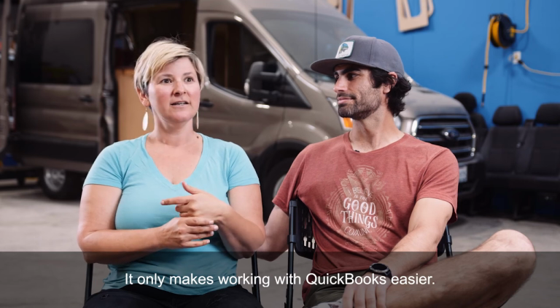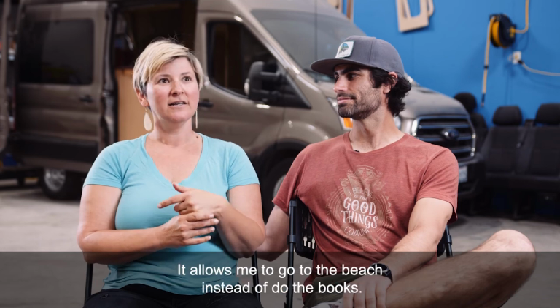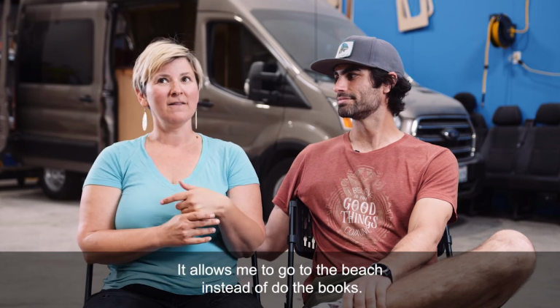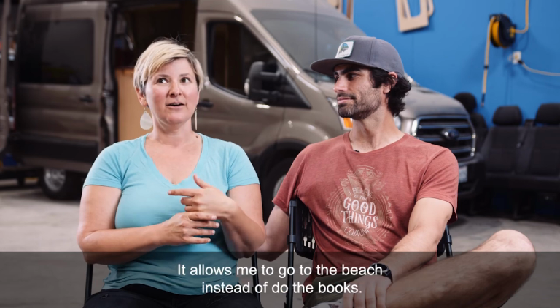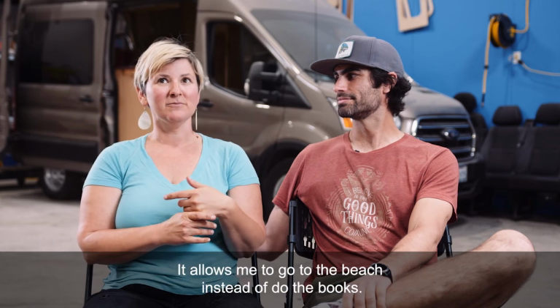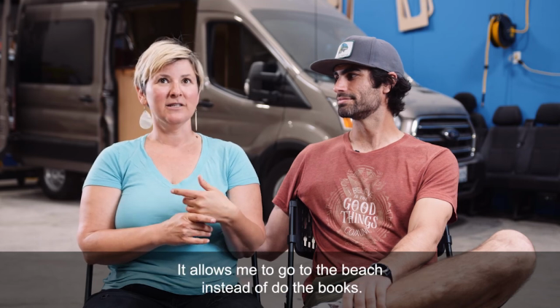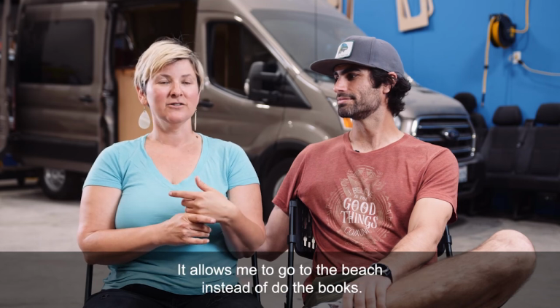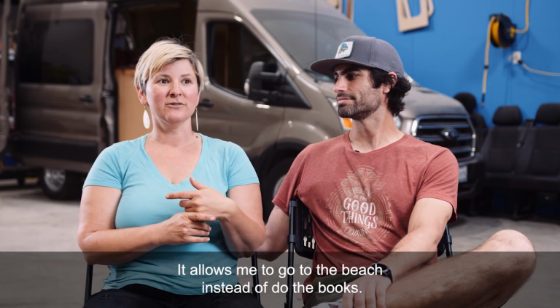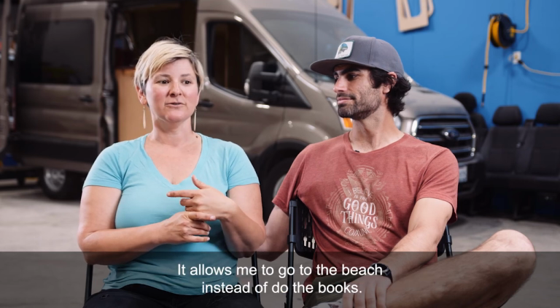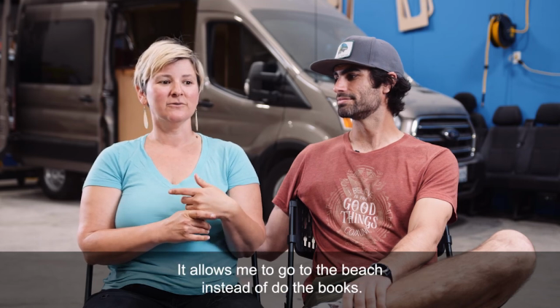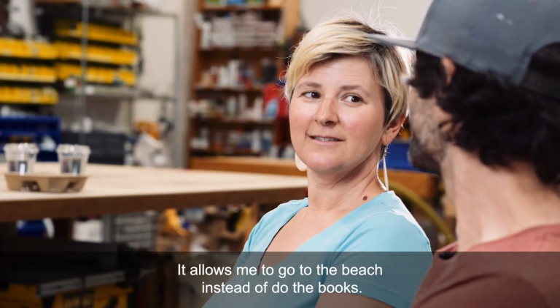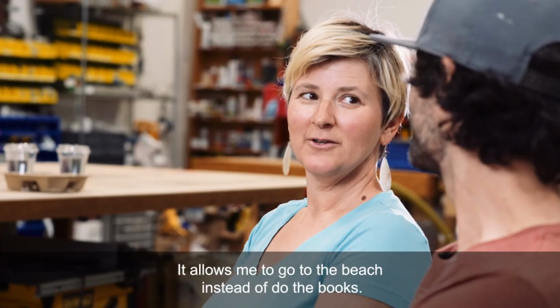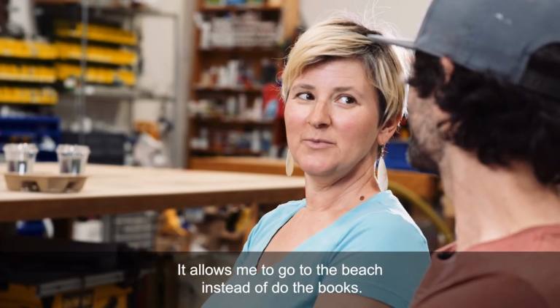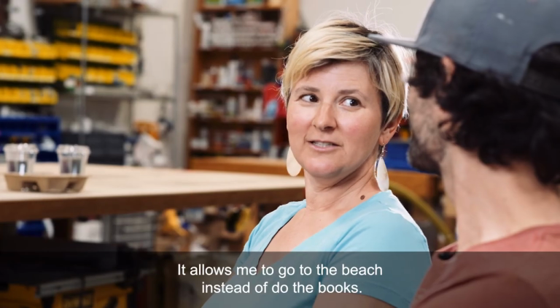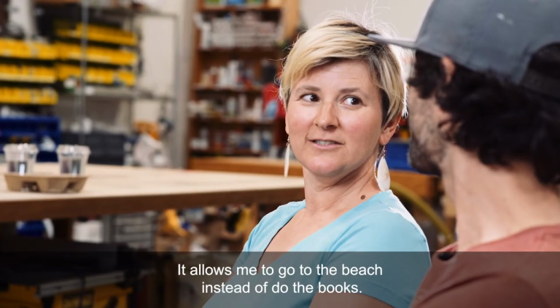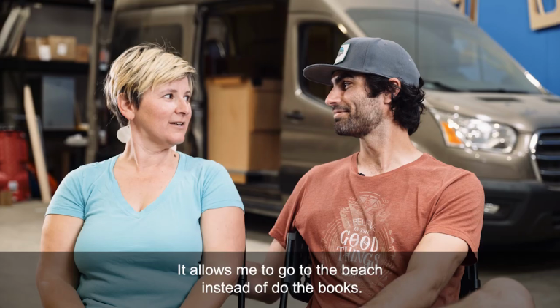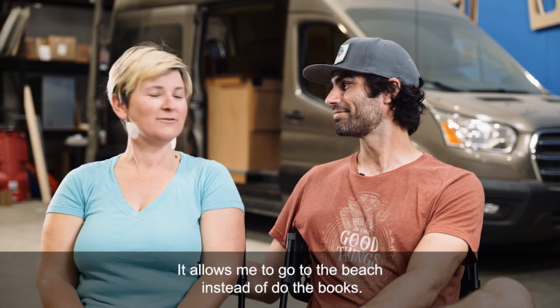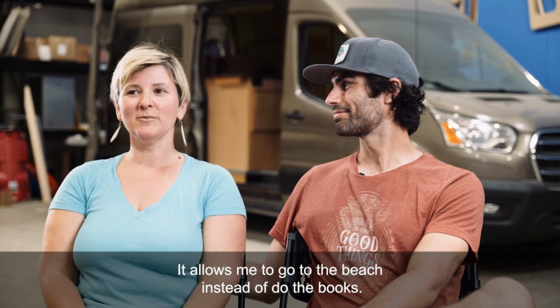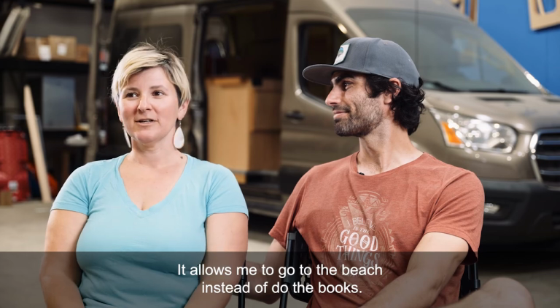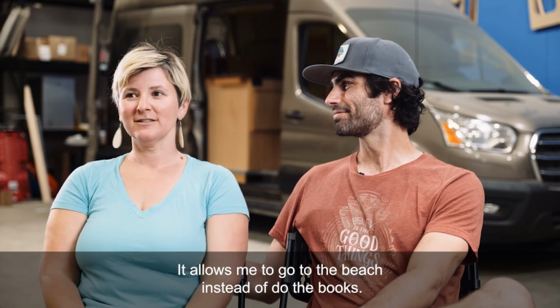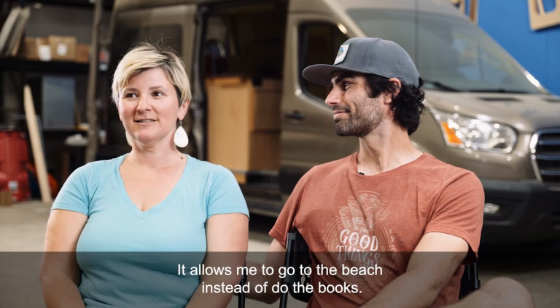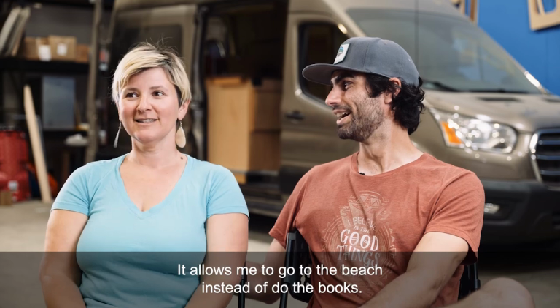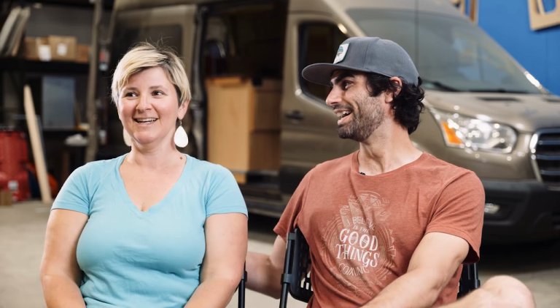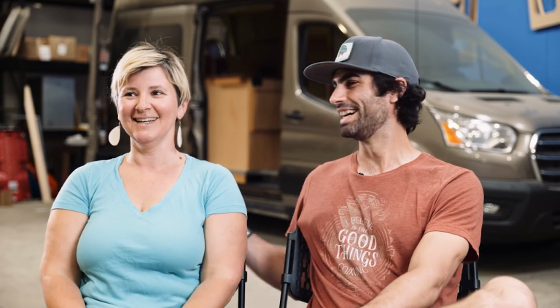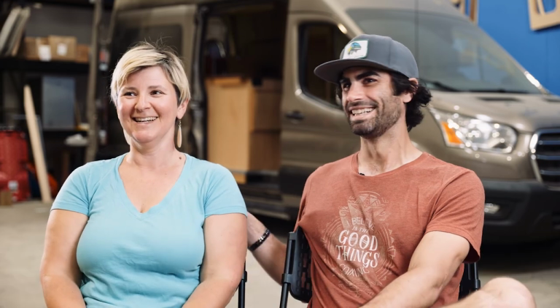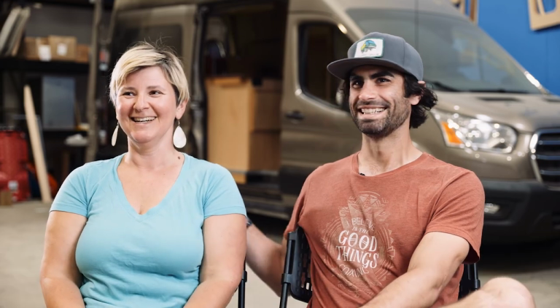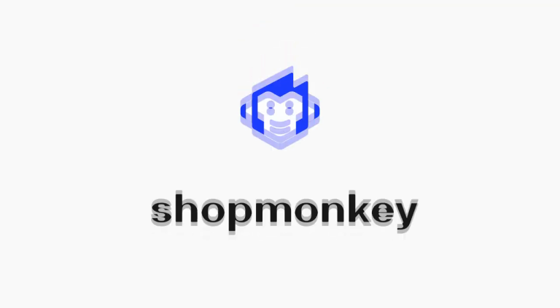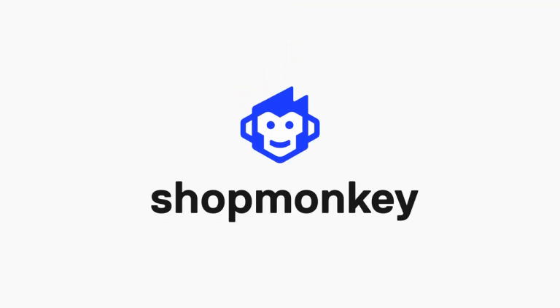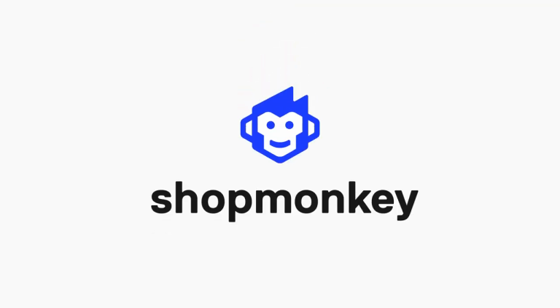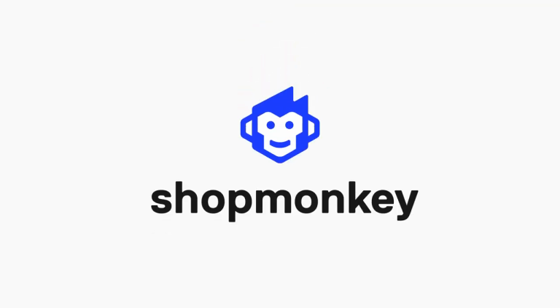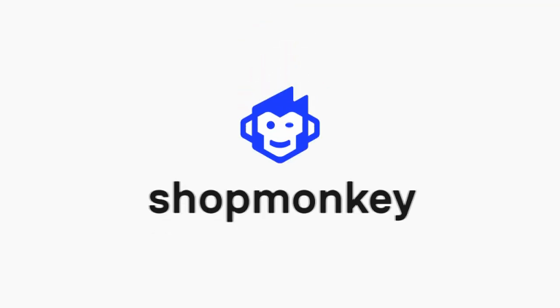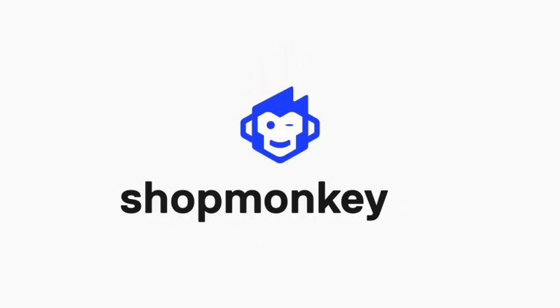It allows me to go to the beach instead of do the books!